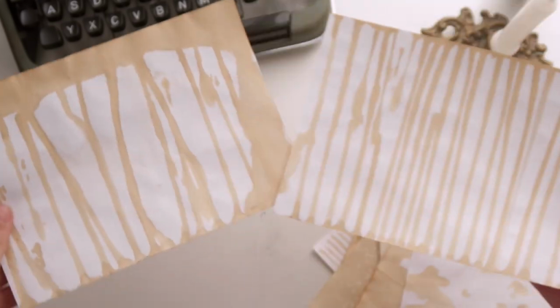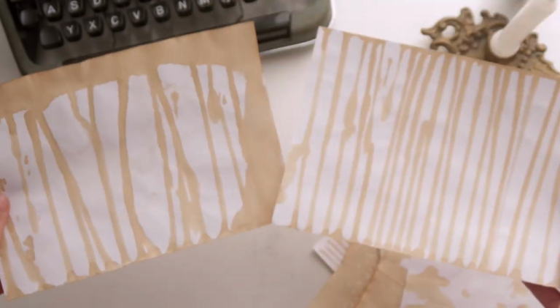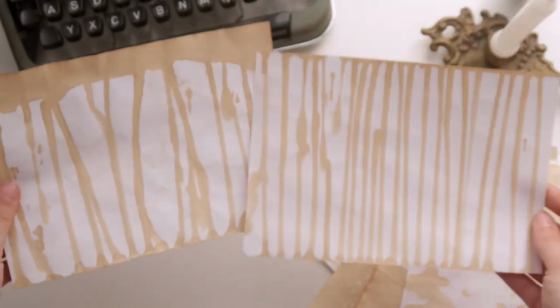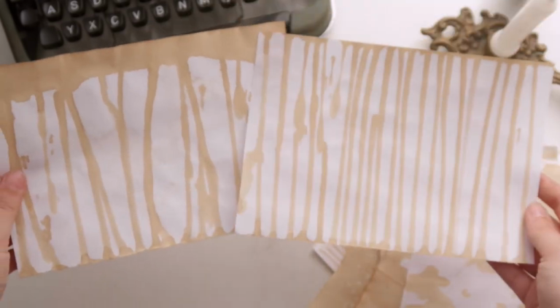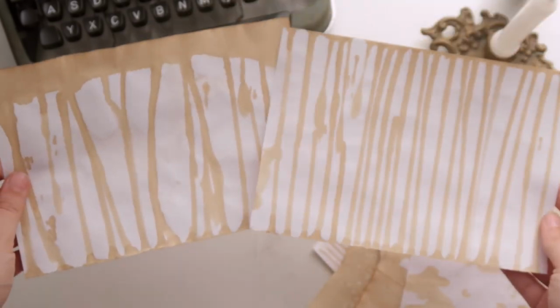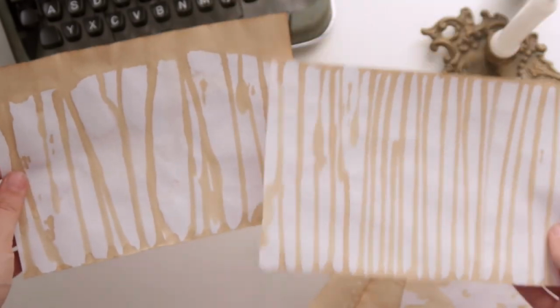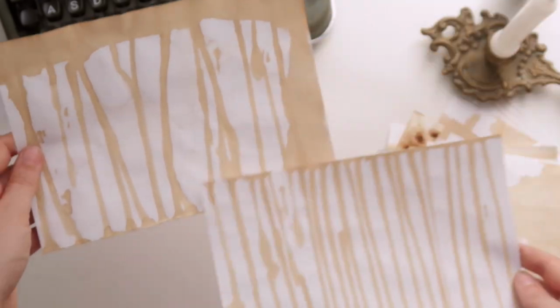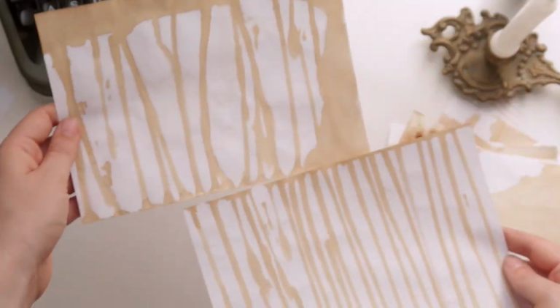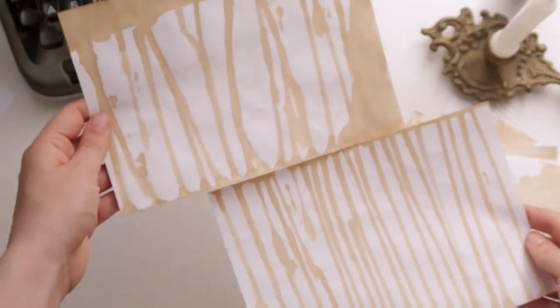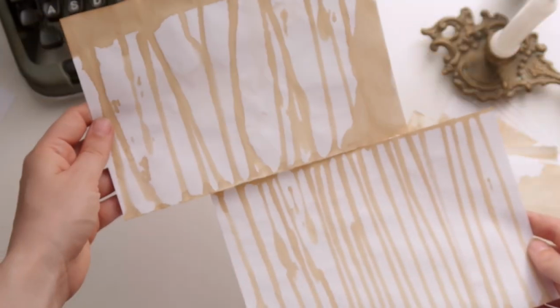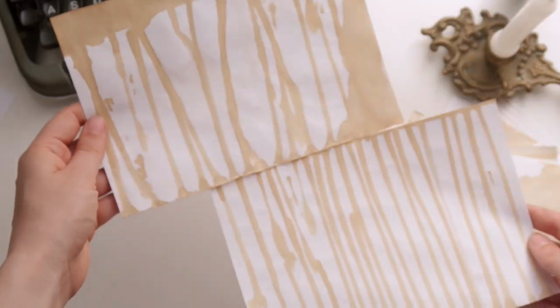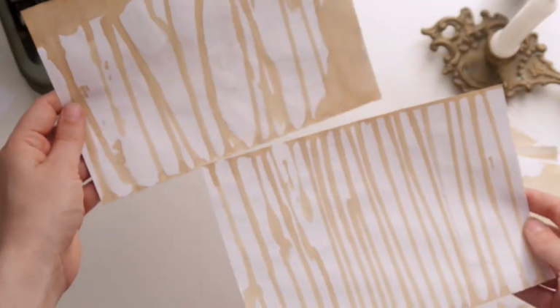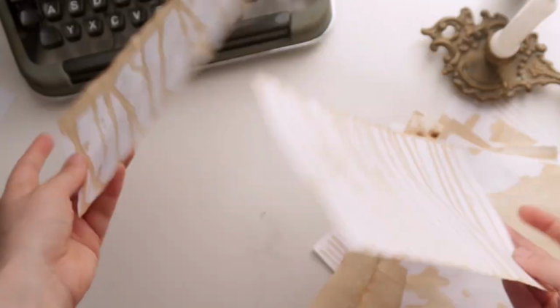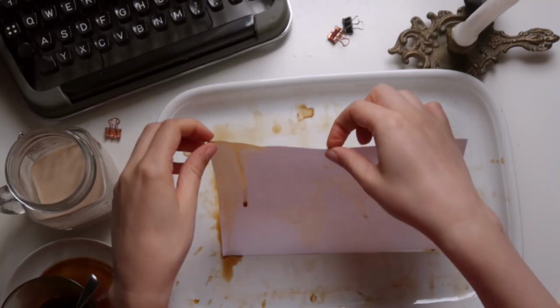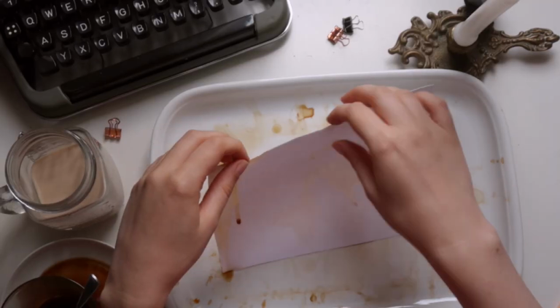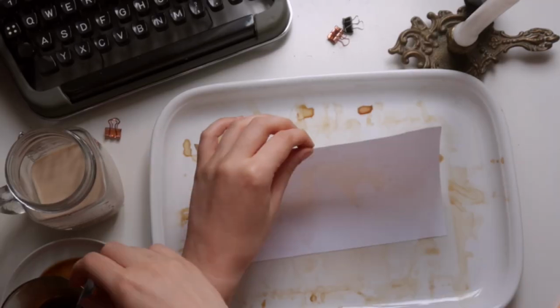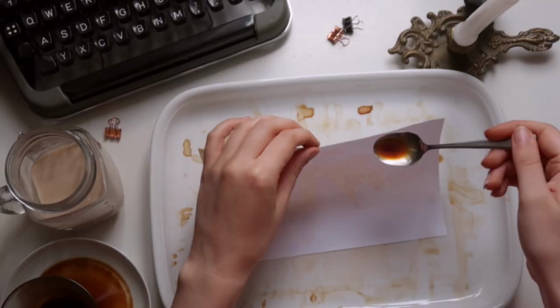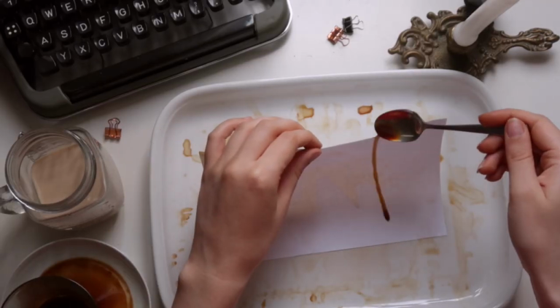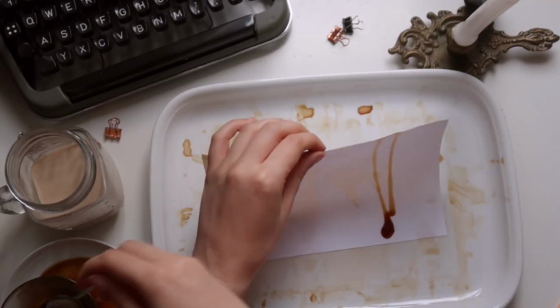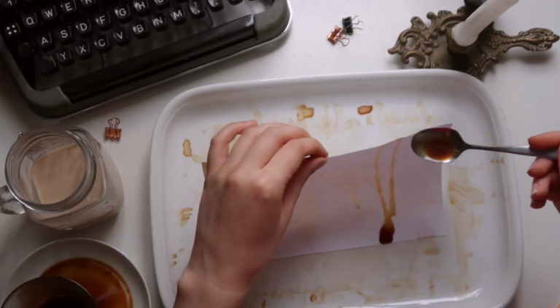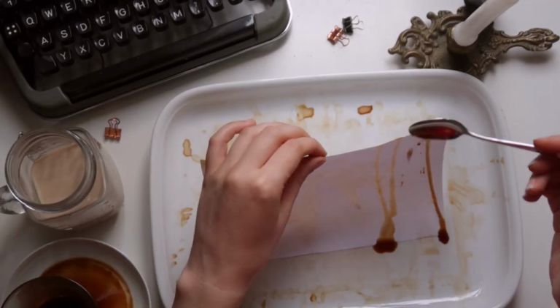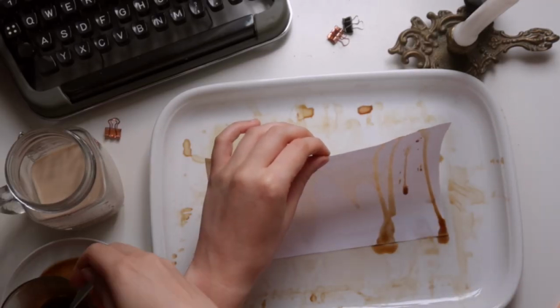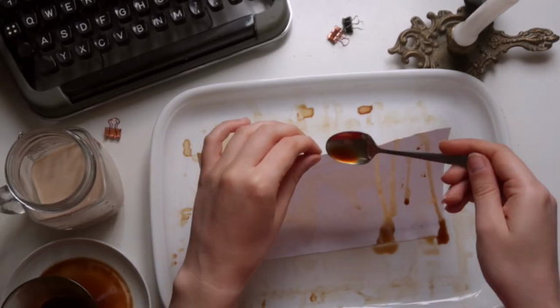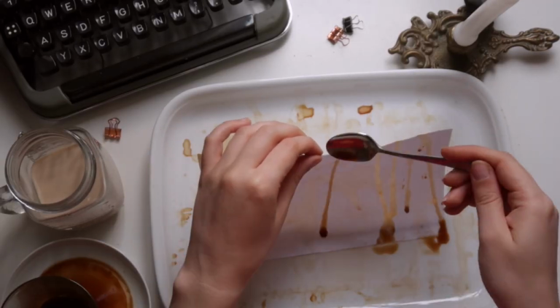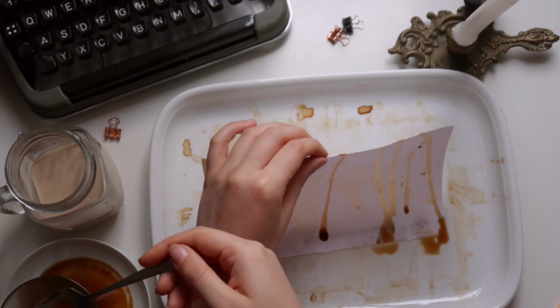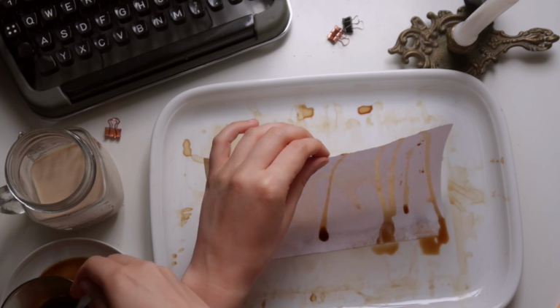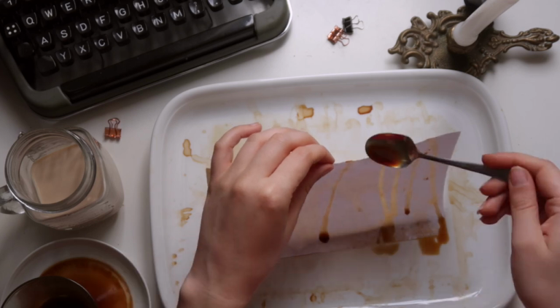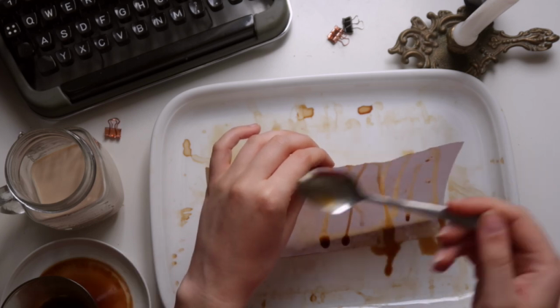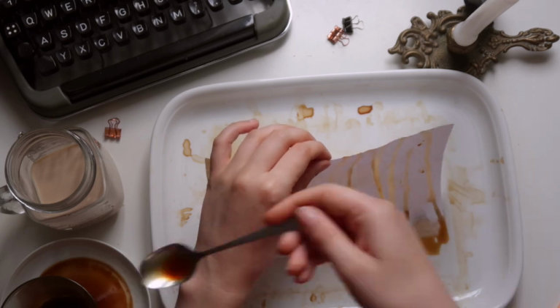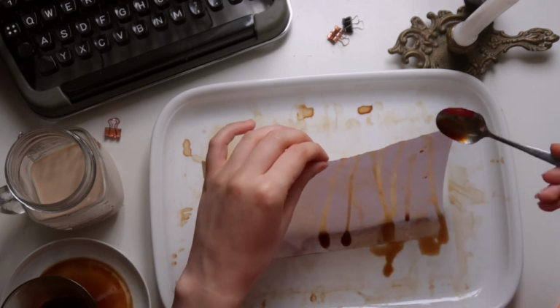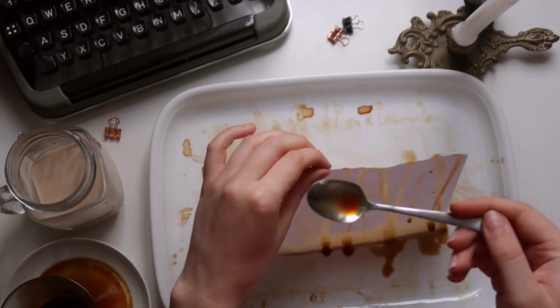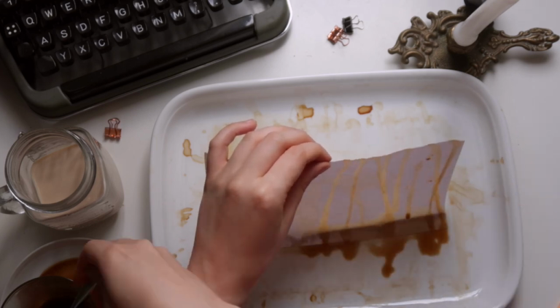Next we create a striped pattern by letting the coffee run from one side of the page down to the other.